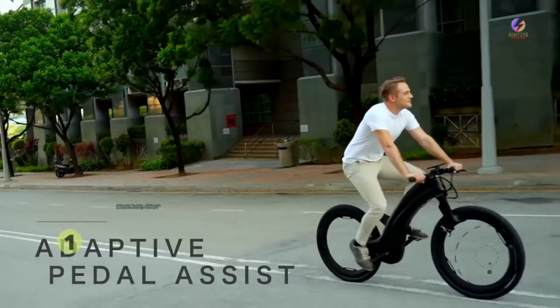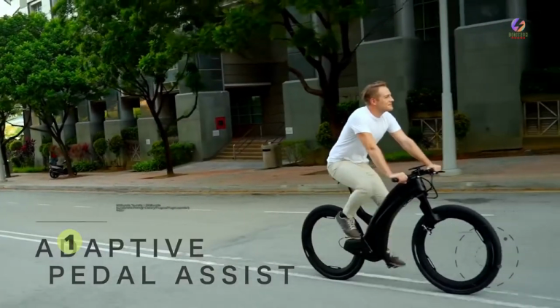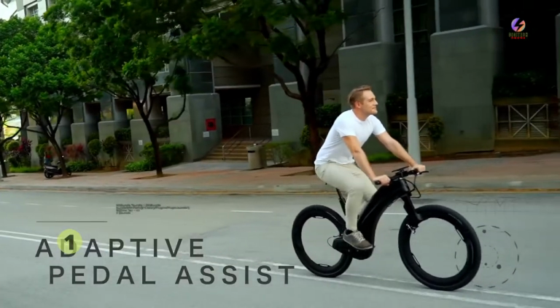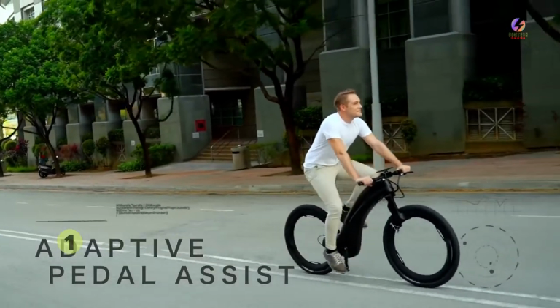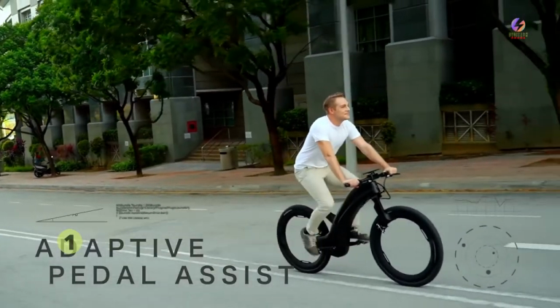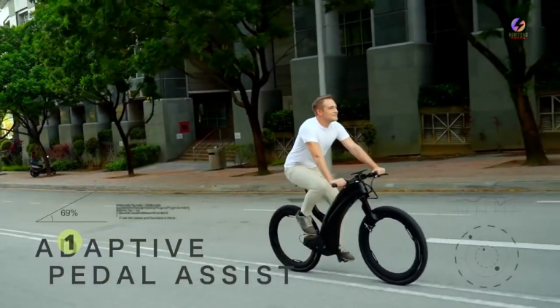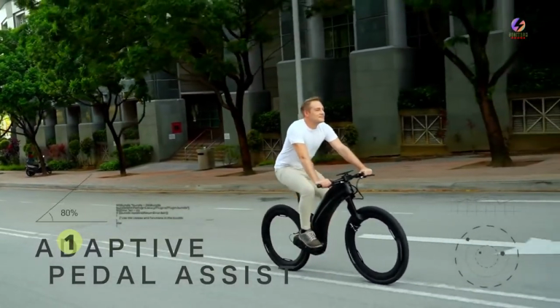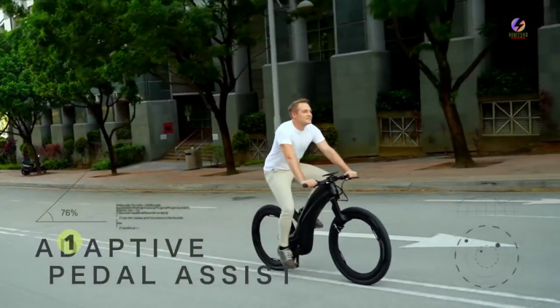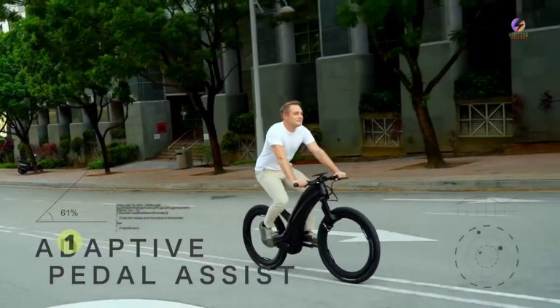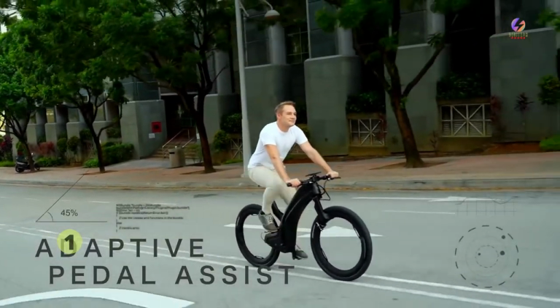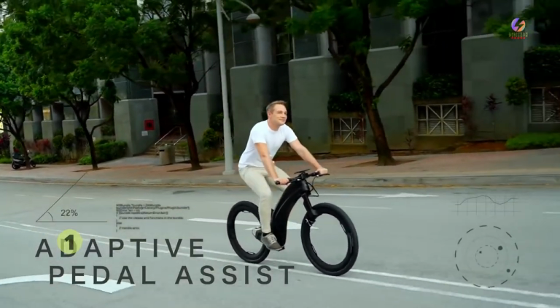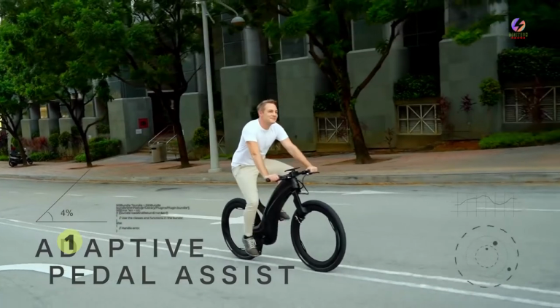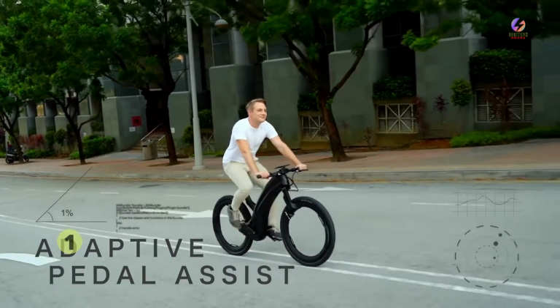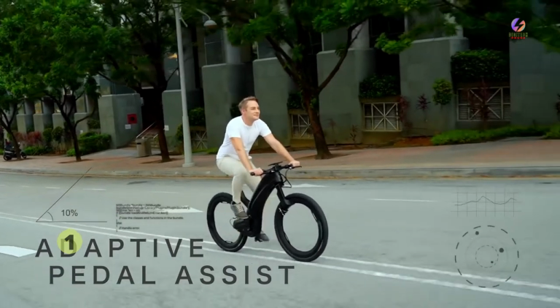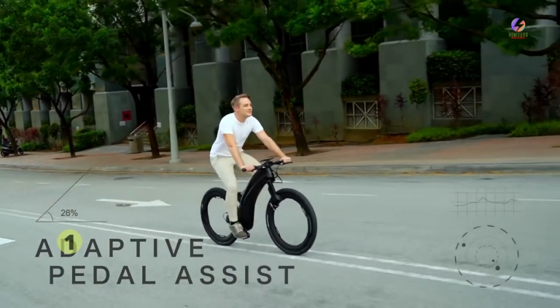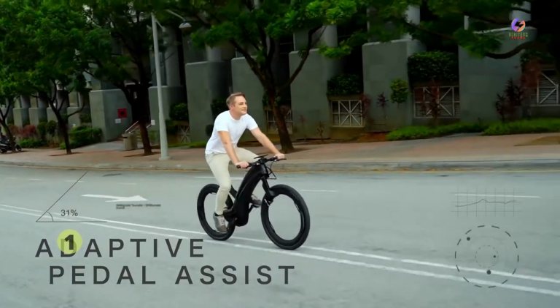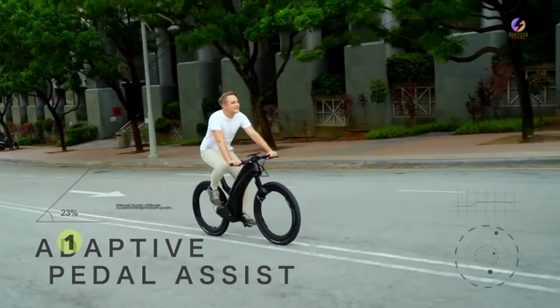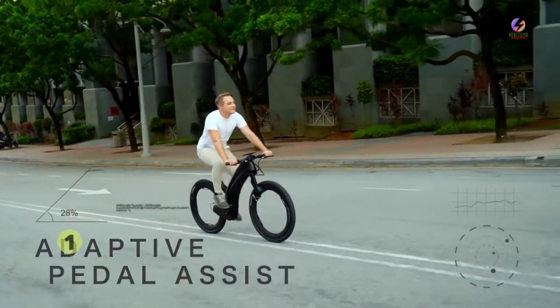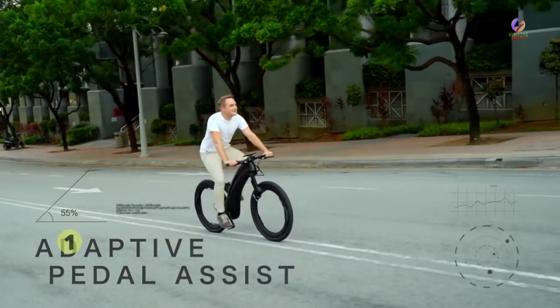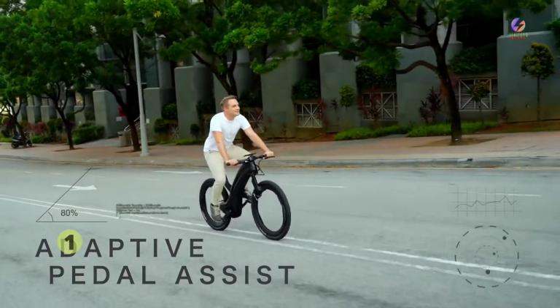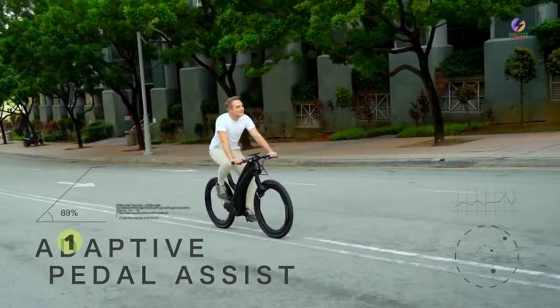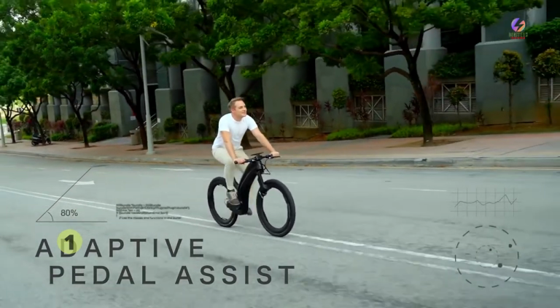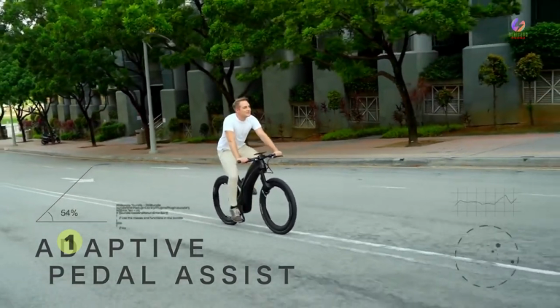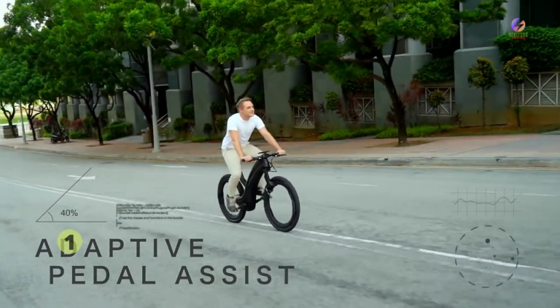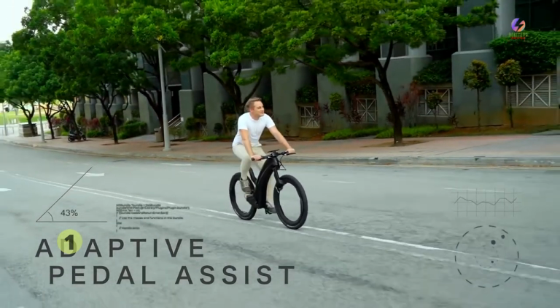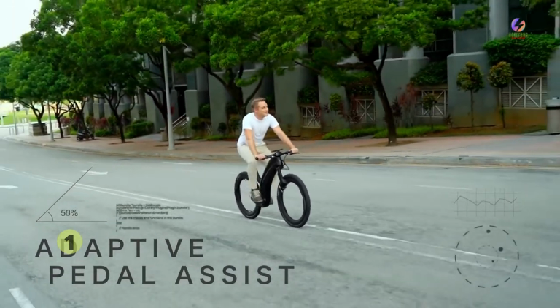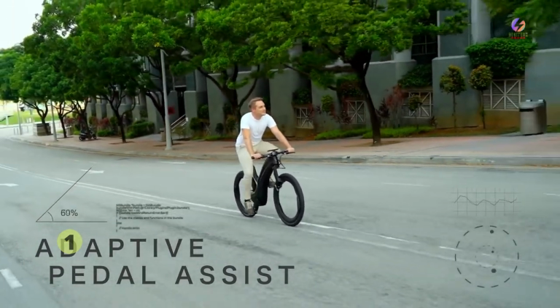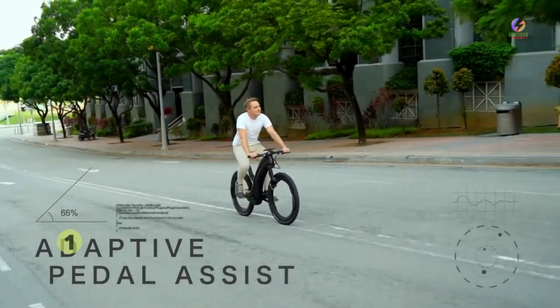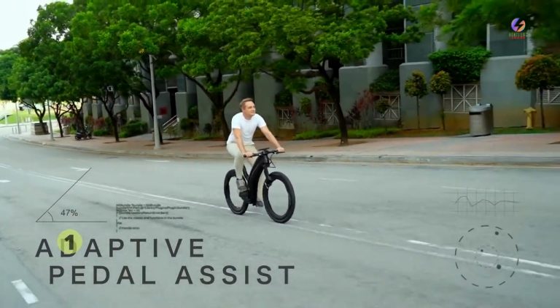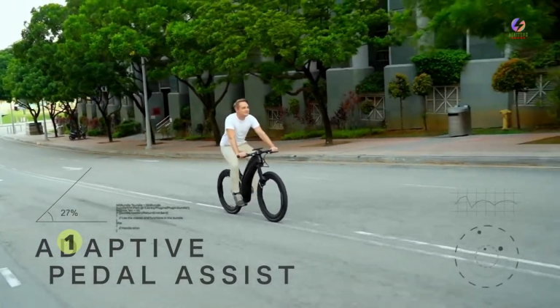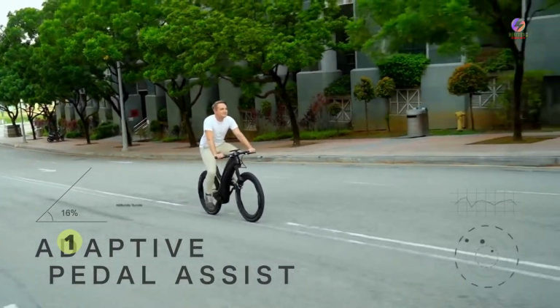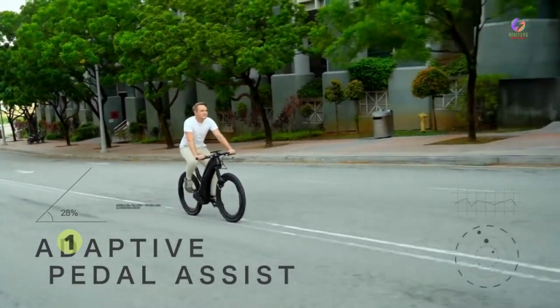Or, if you prefer, use the incredibly clever pedal assist that adapts to road gradient and provides you with a gentle boost that feels so natural.